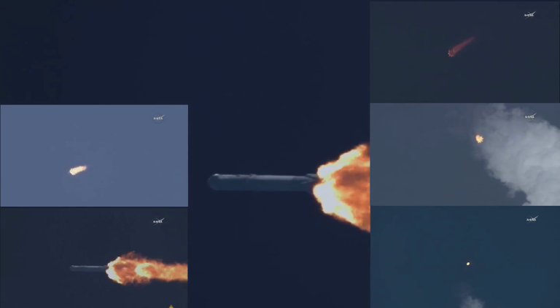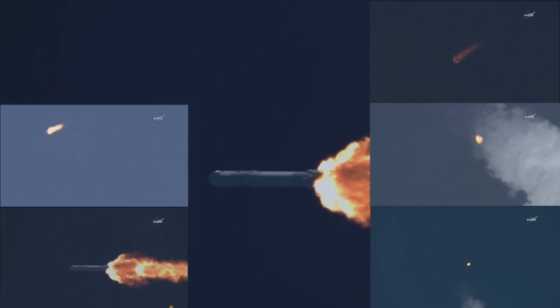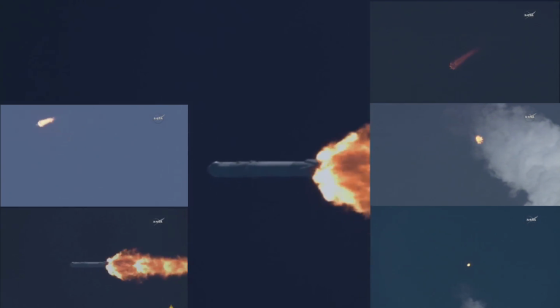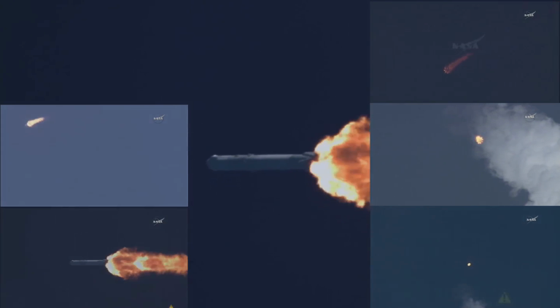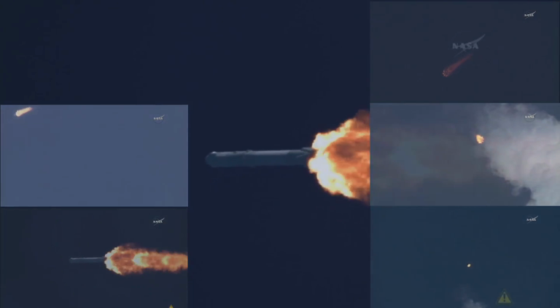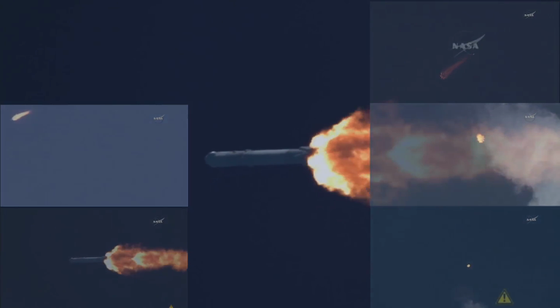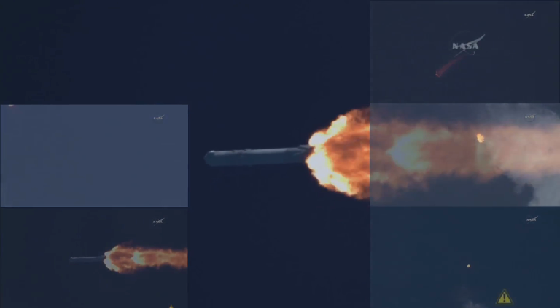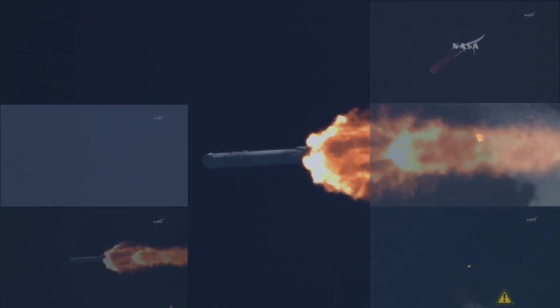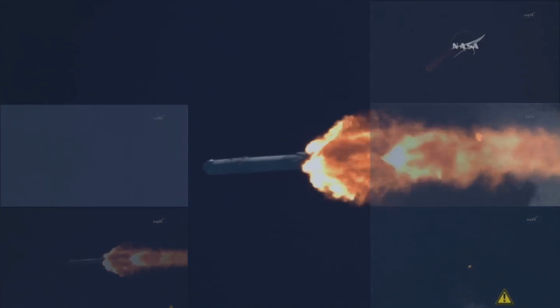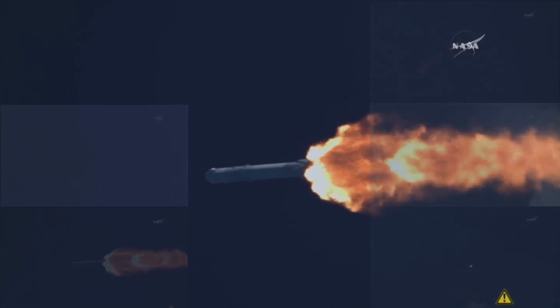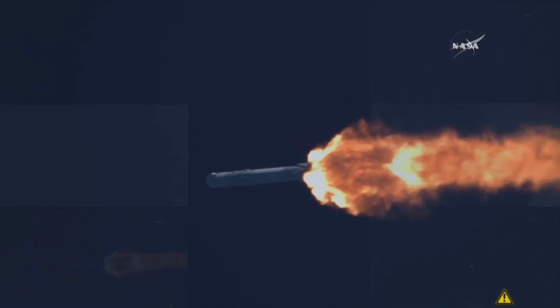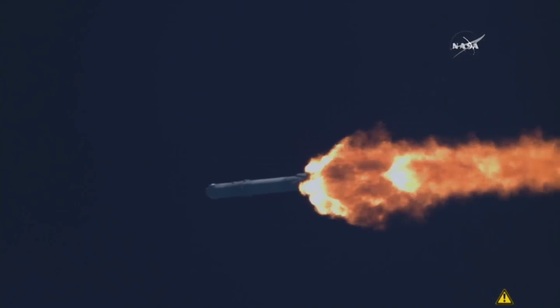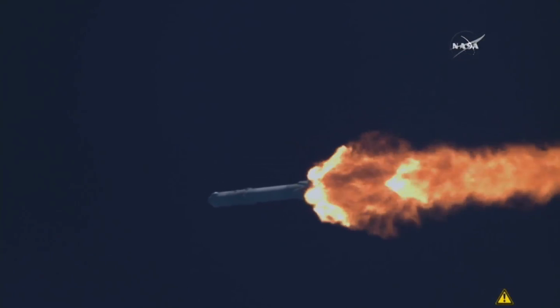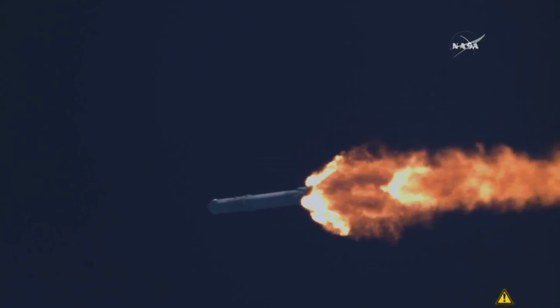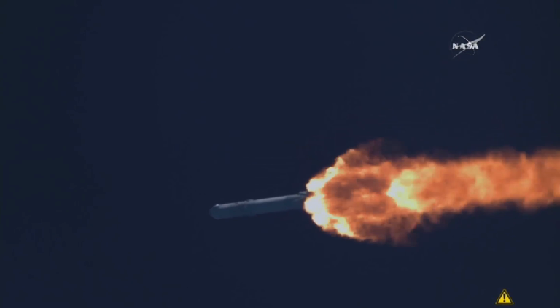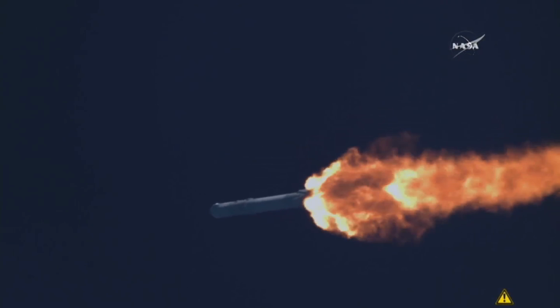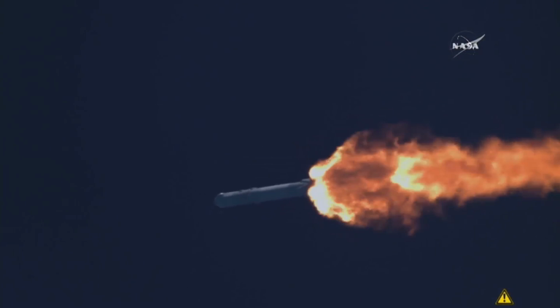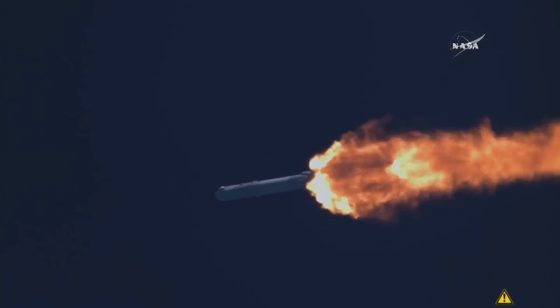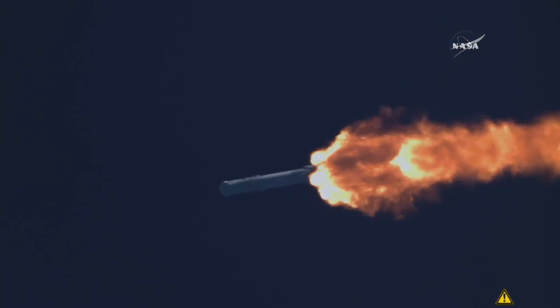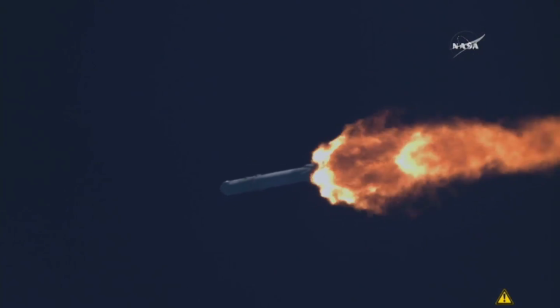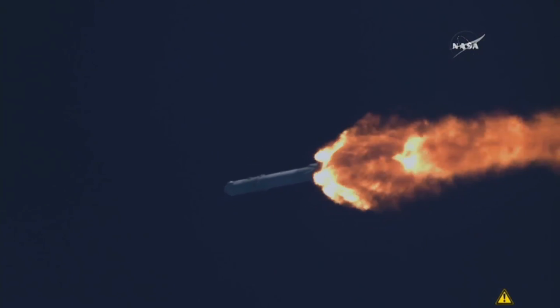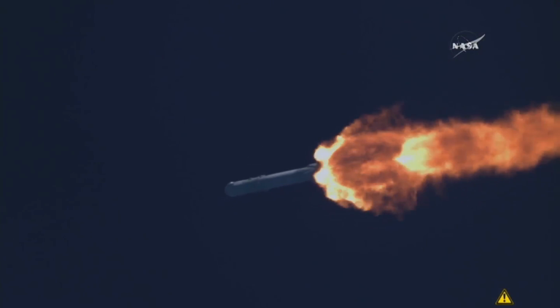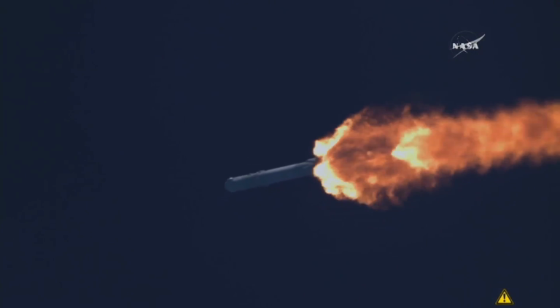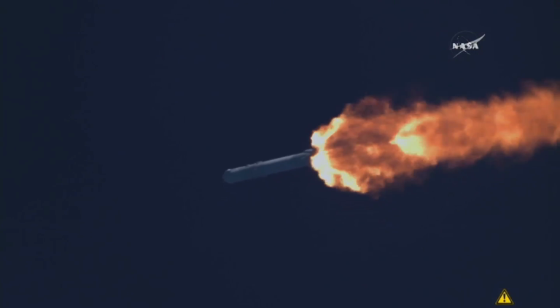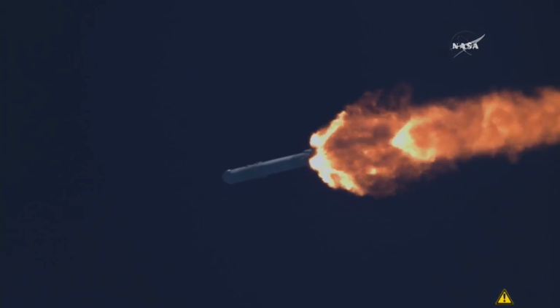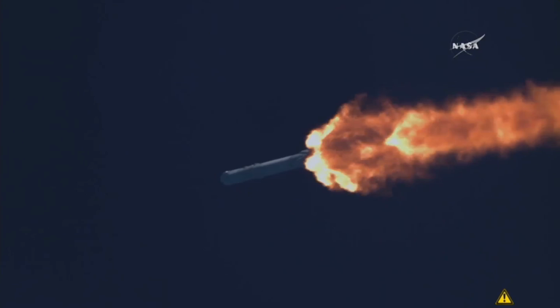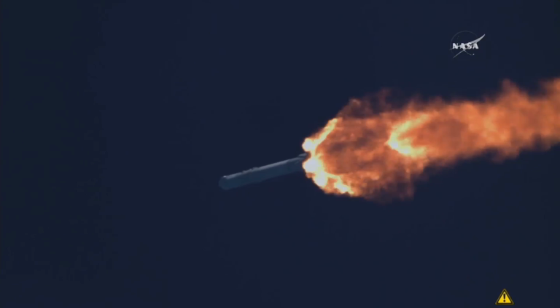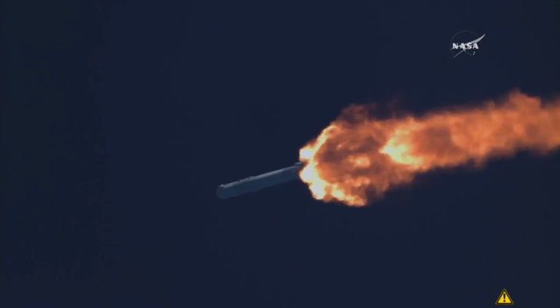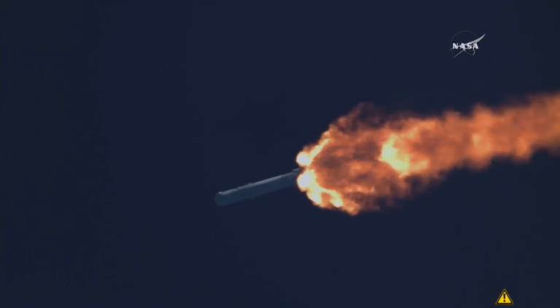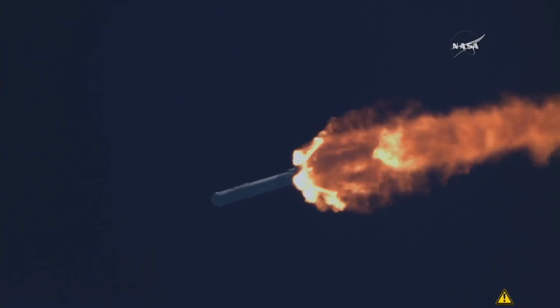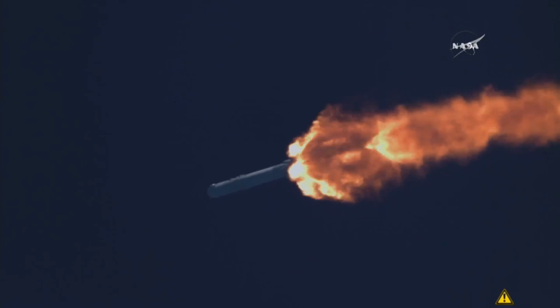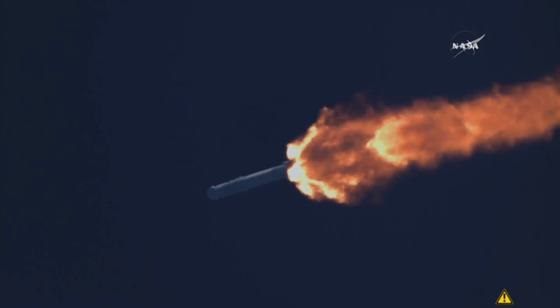Engine chill is still nominal. Engine chill has begun. Downlink imagery nominal.